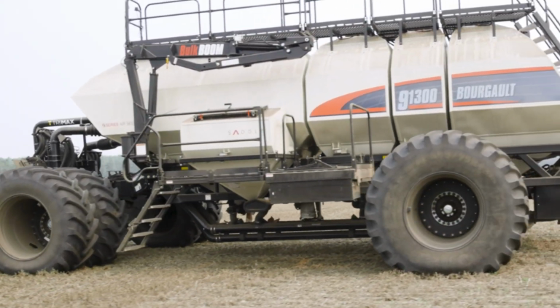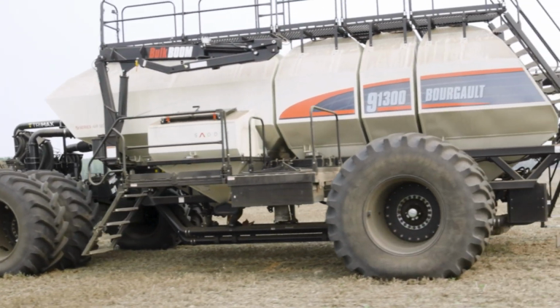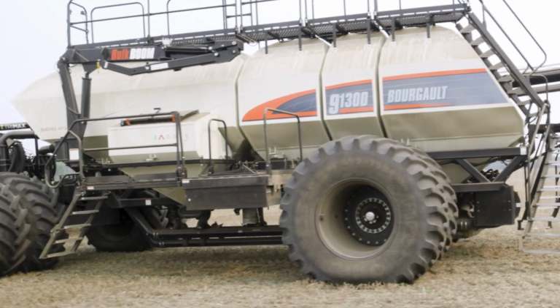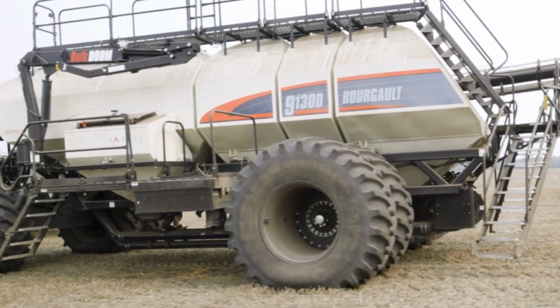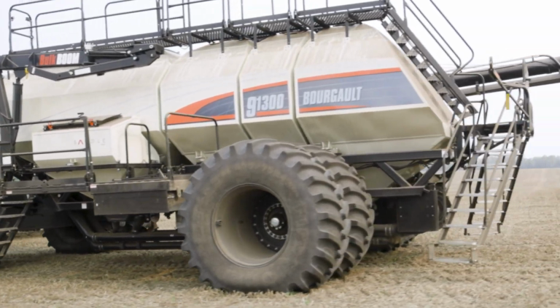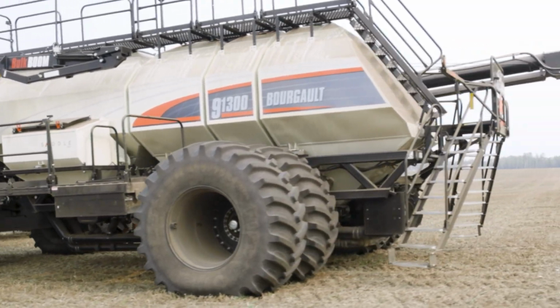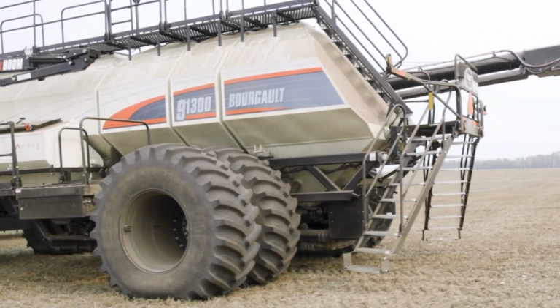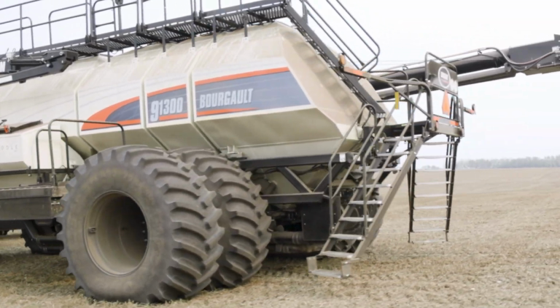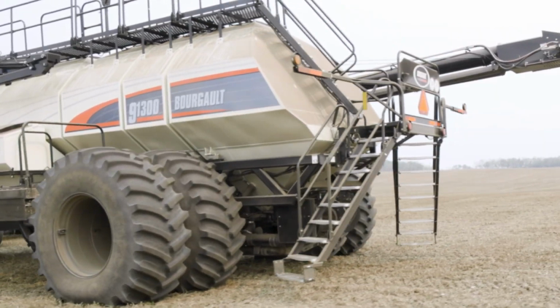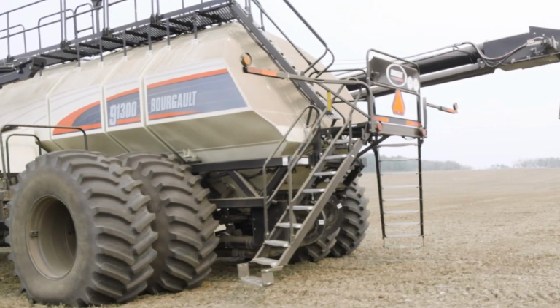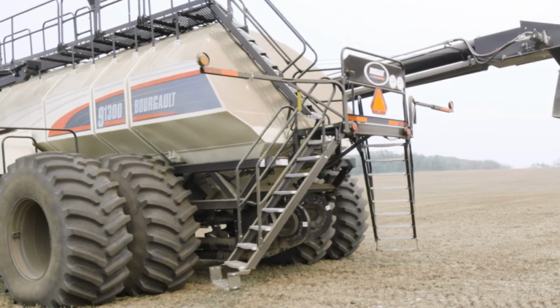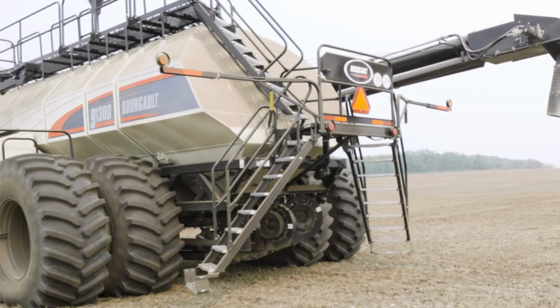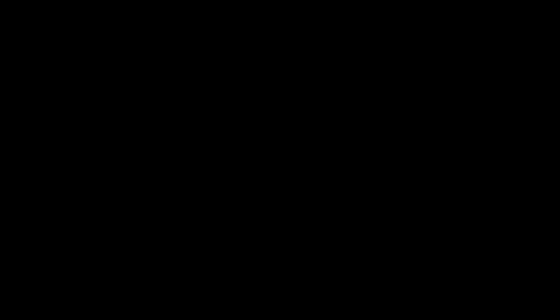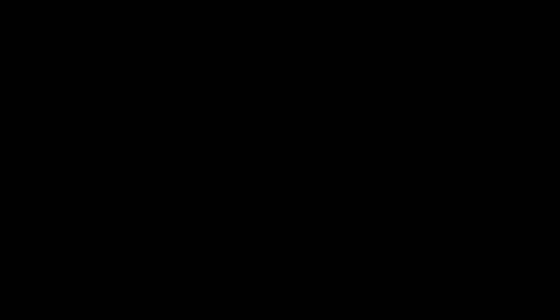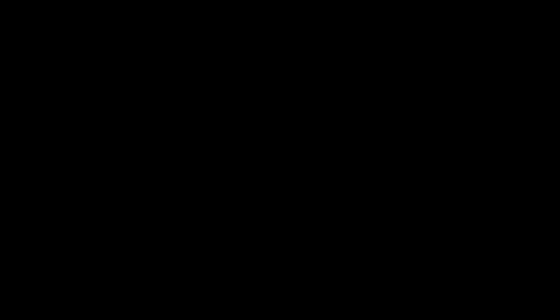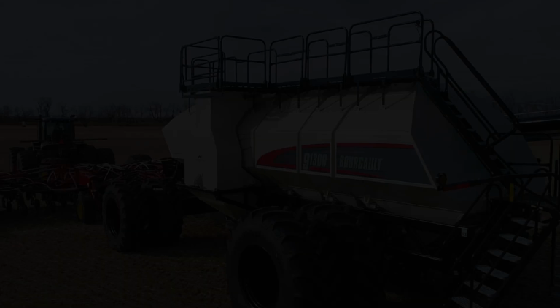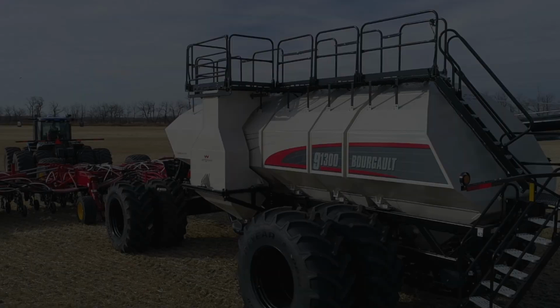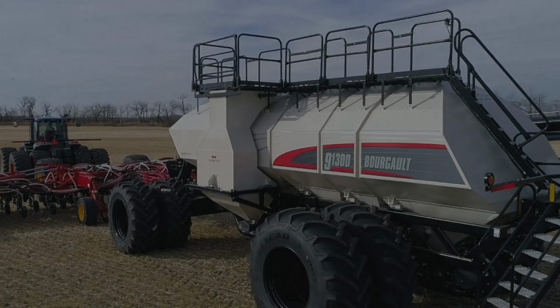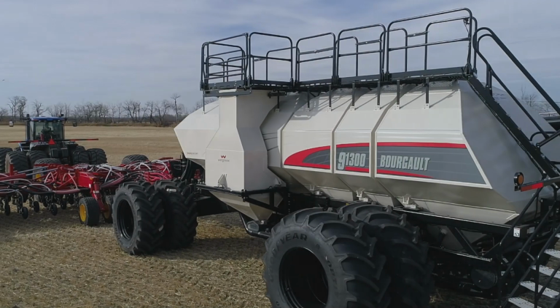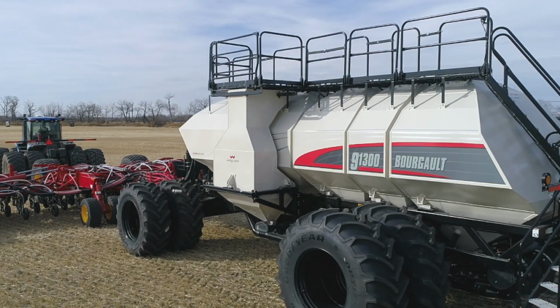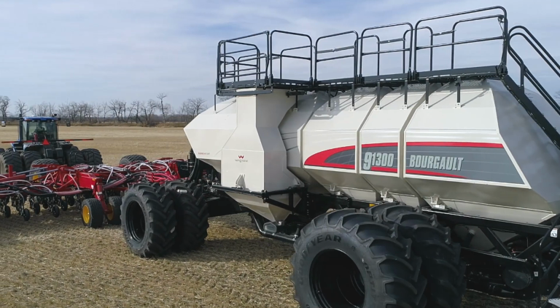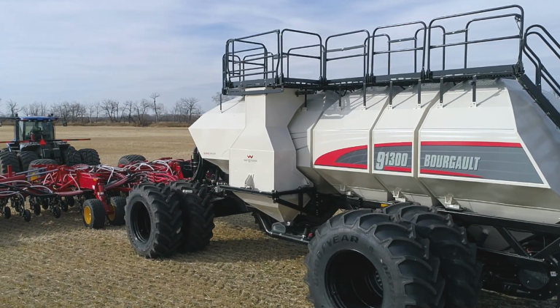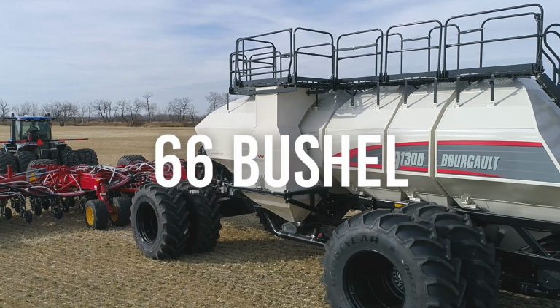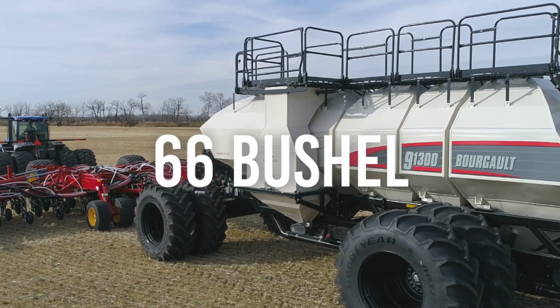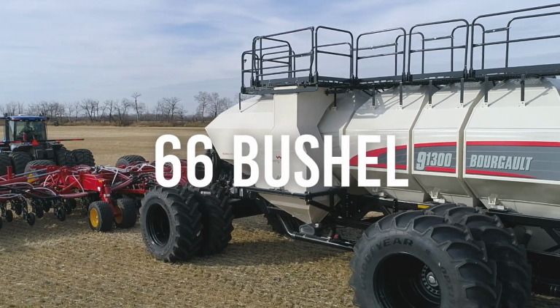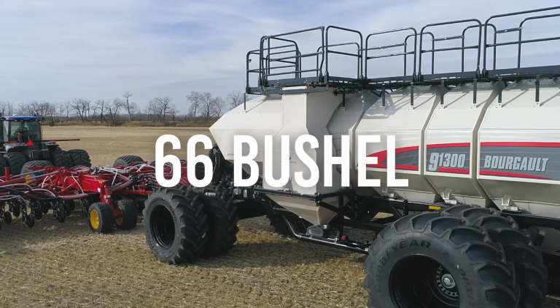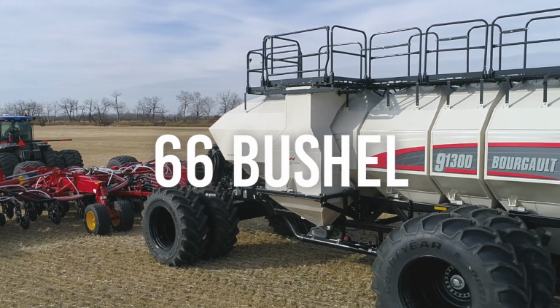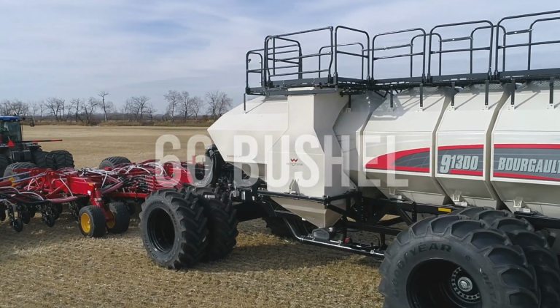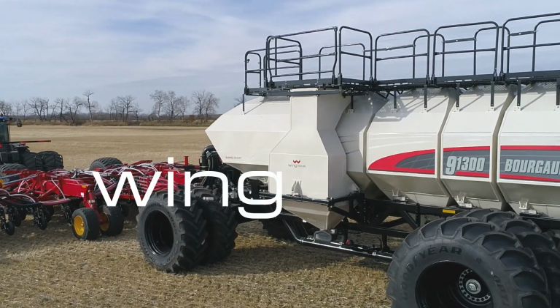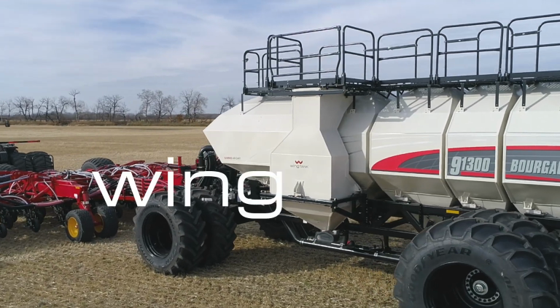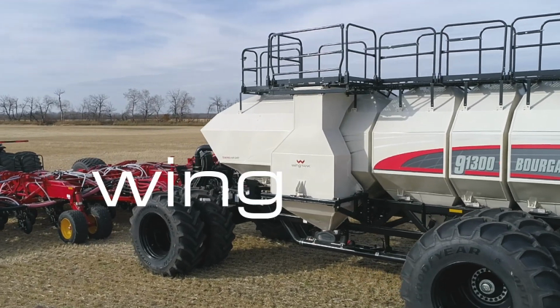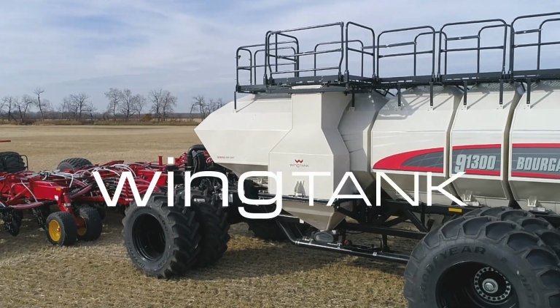Now we can get enough canola seed in there to do like 900 acres. Introducing the all-new 66-bushel wing tank.